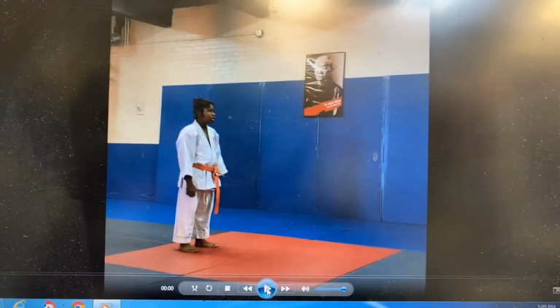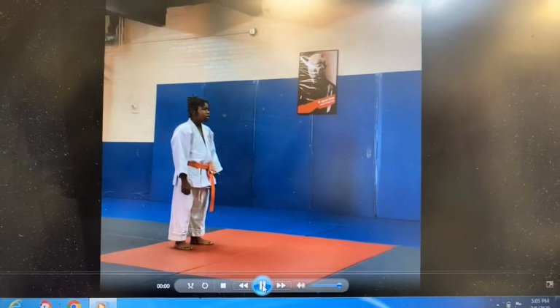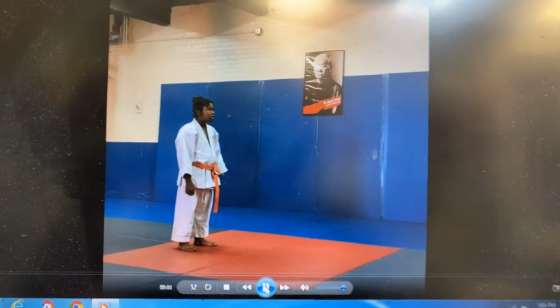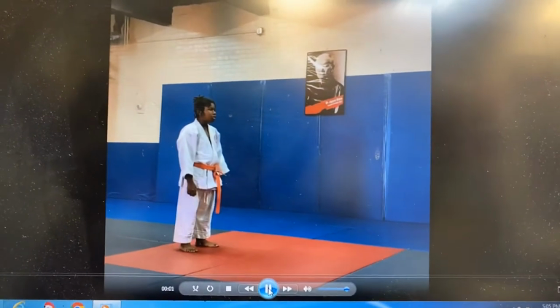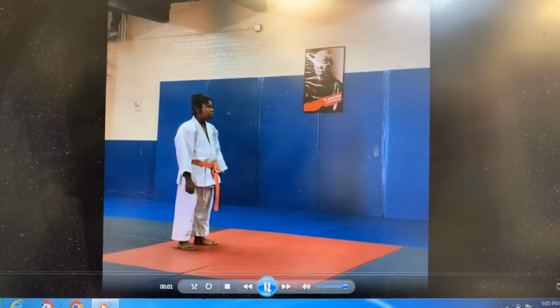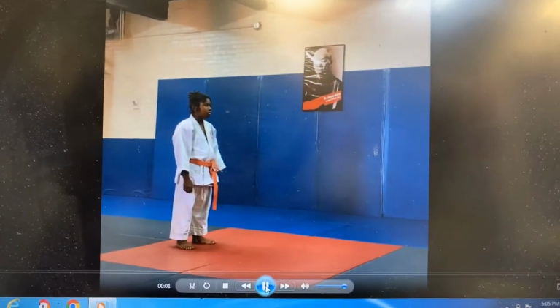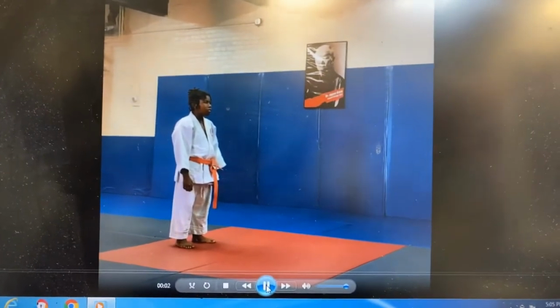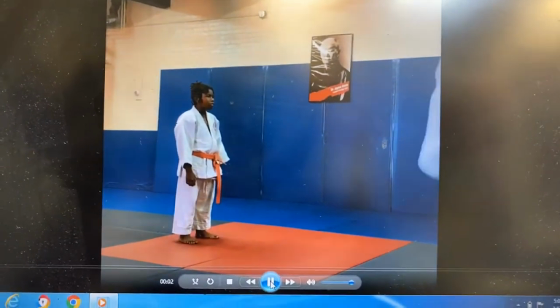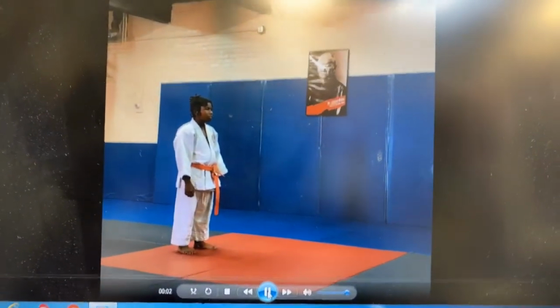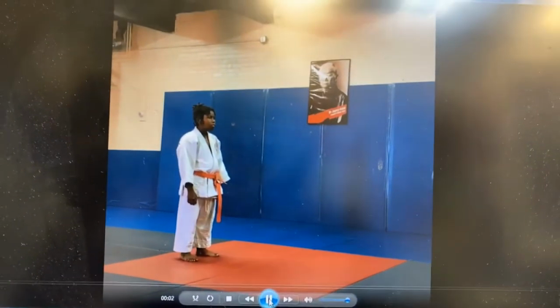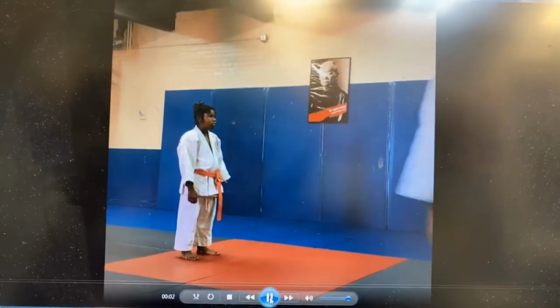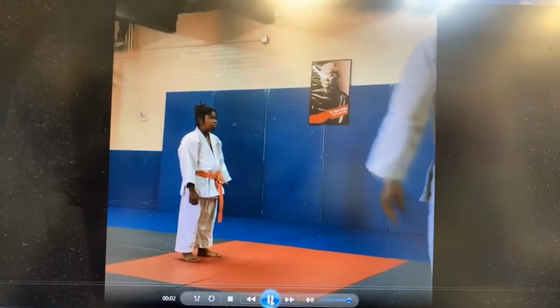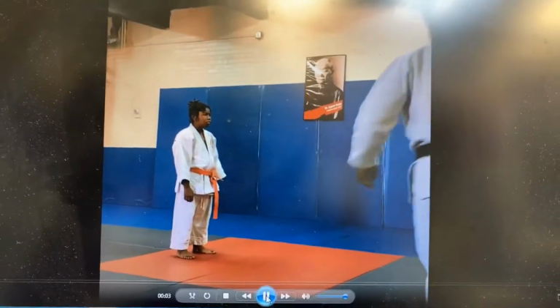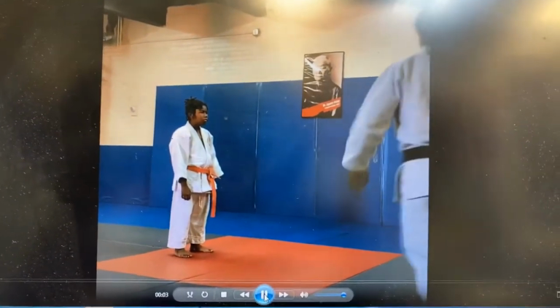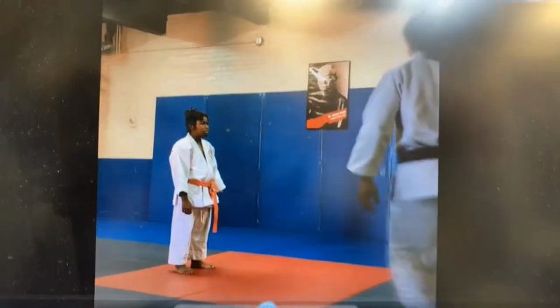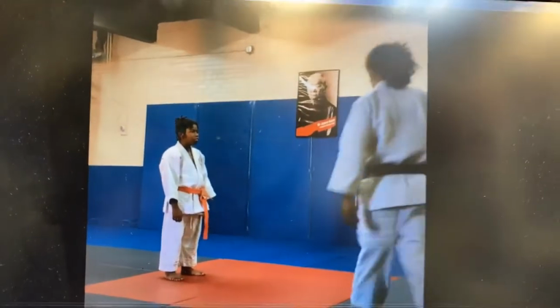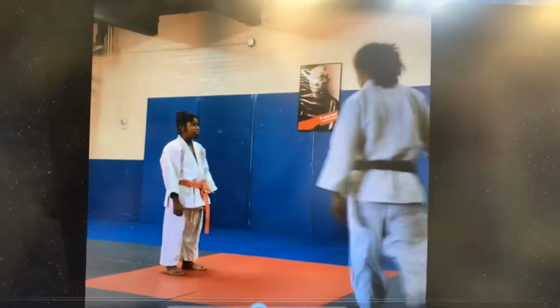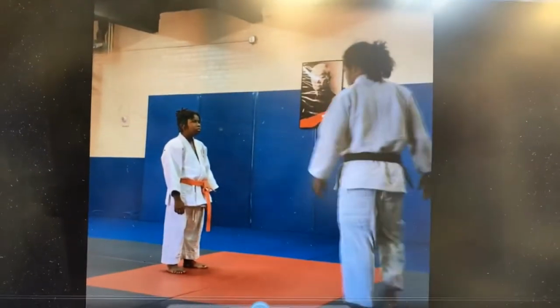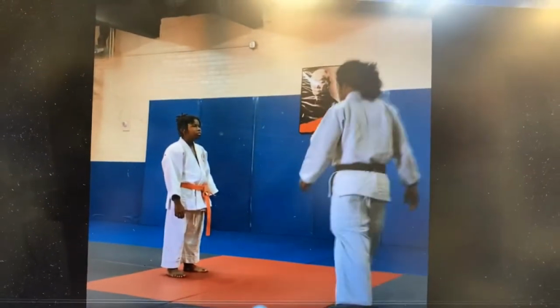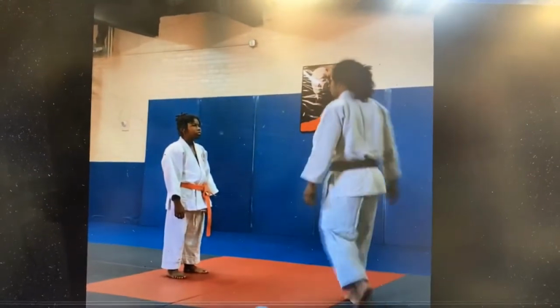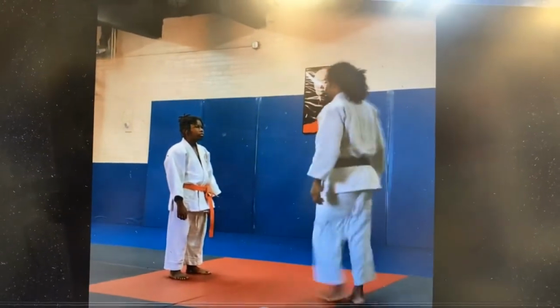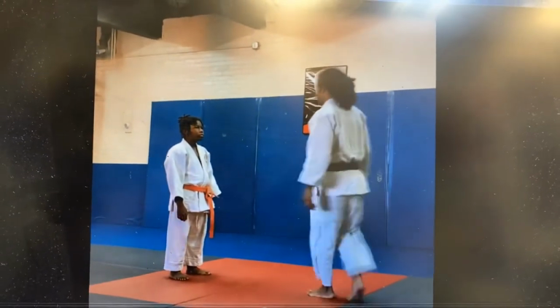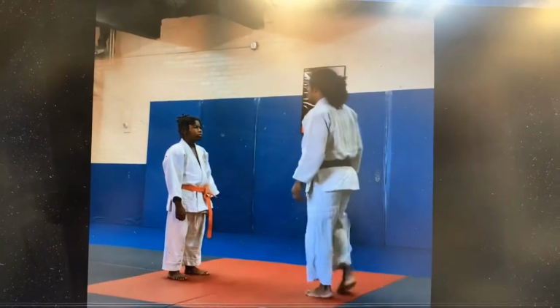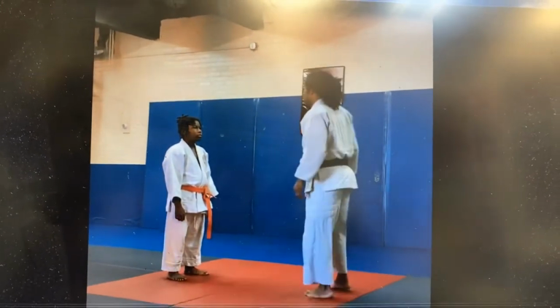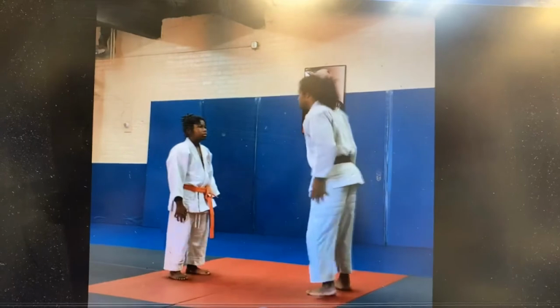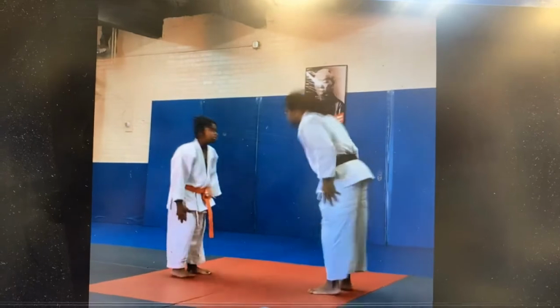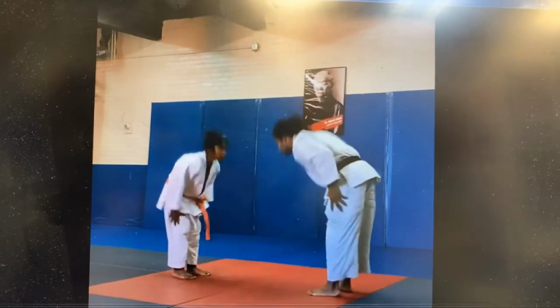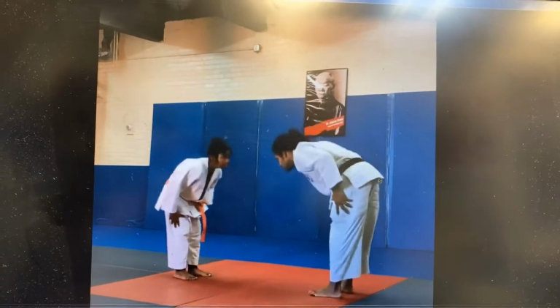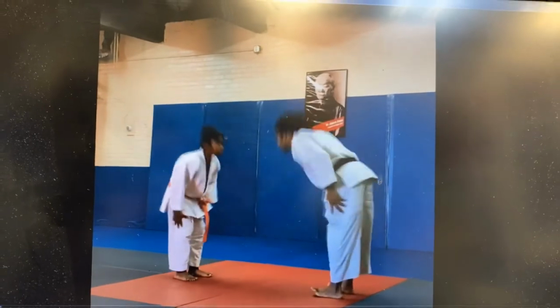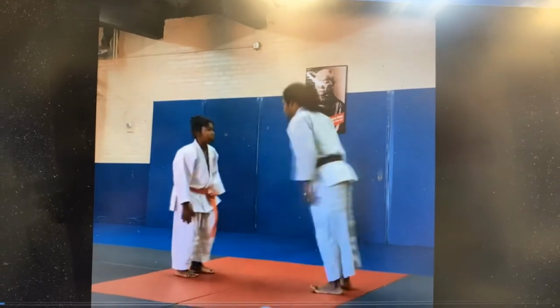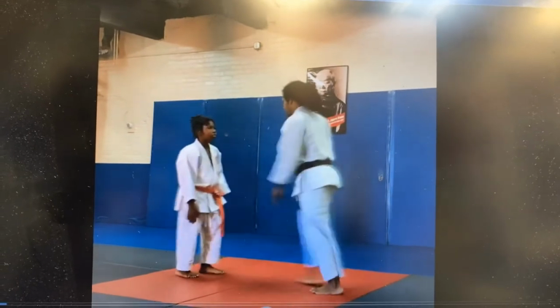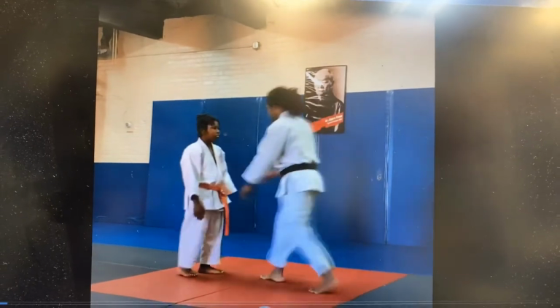This is Miyama Ryu Jiu Jitsu. Consenso Waza basic movement. Step in, step out, step in.